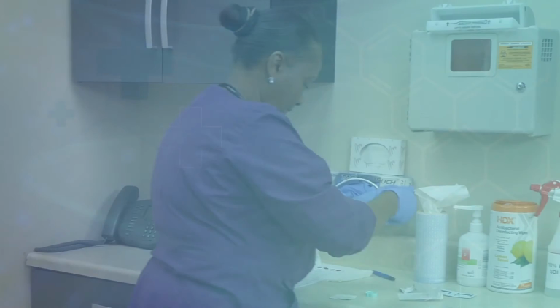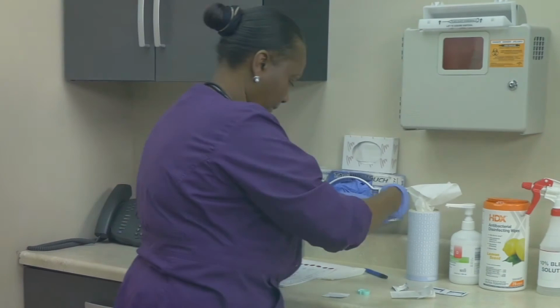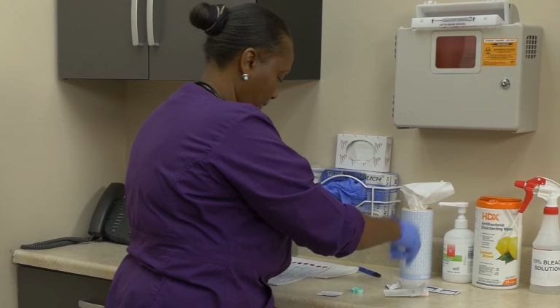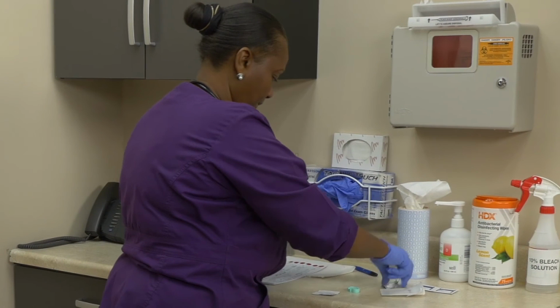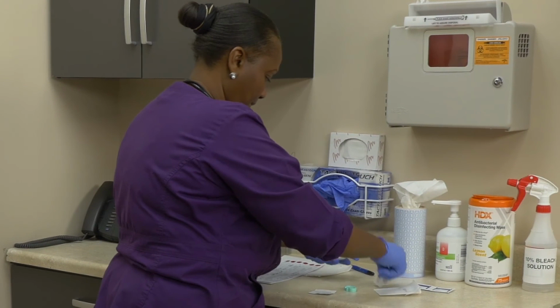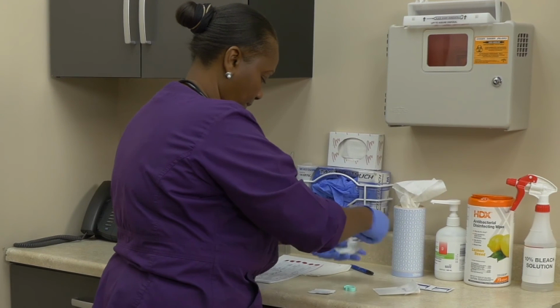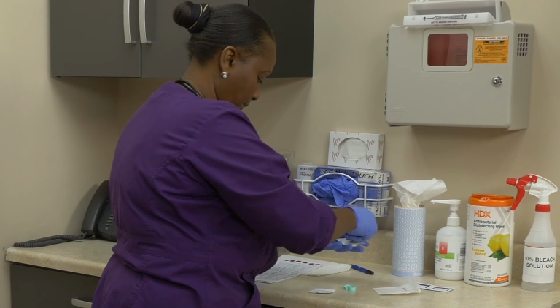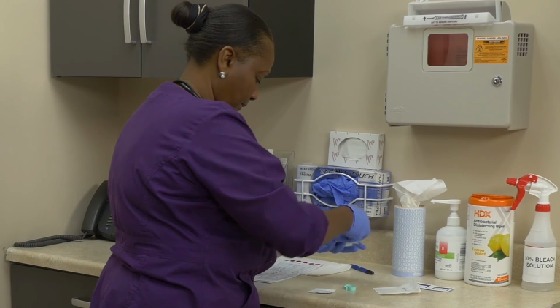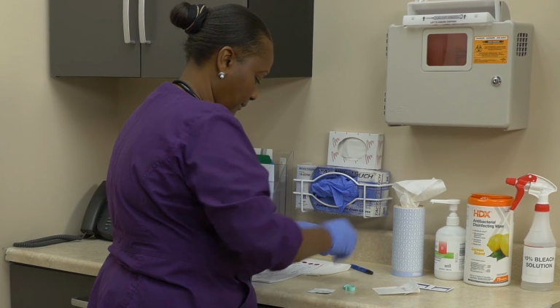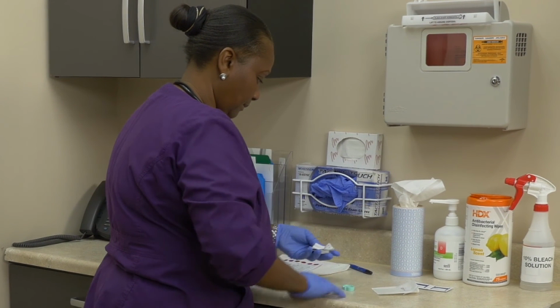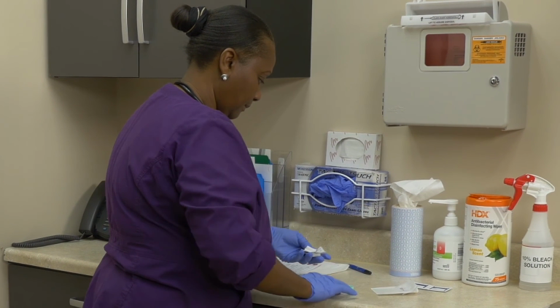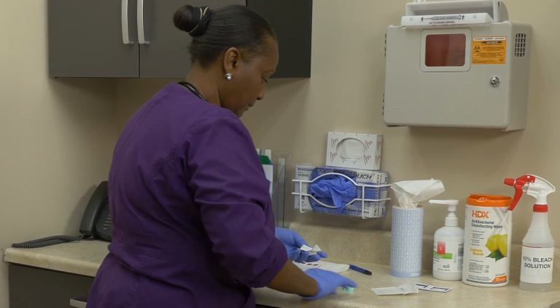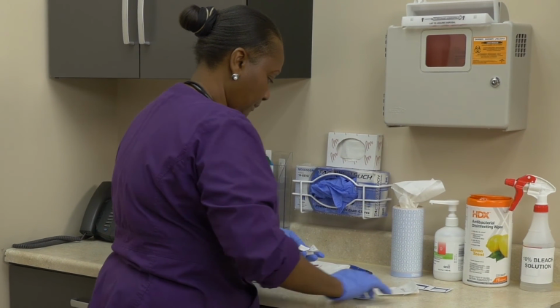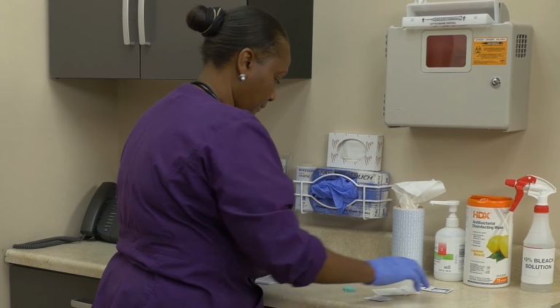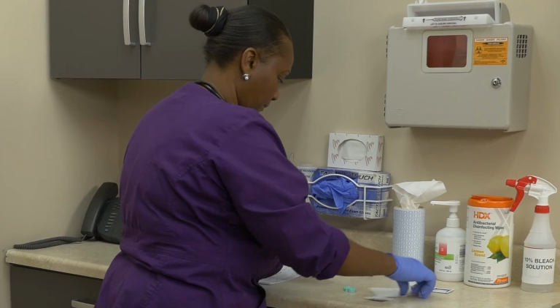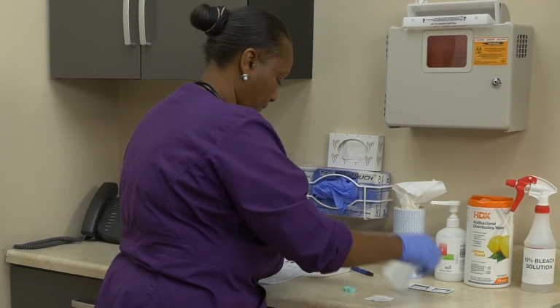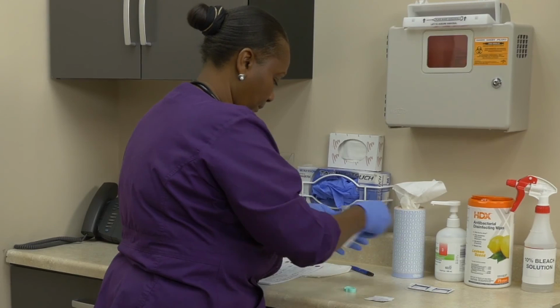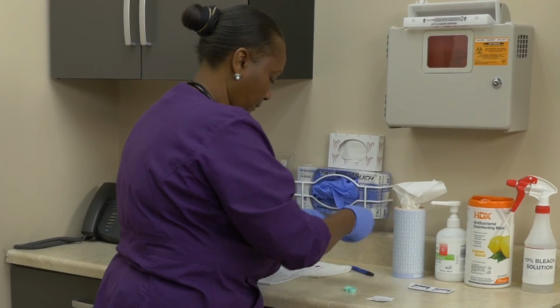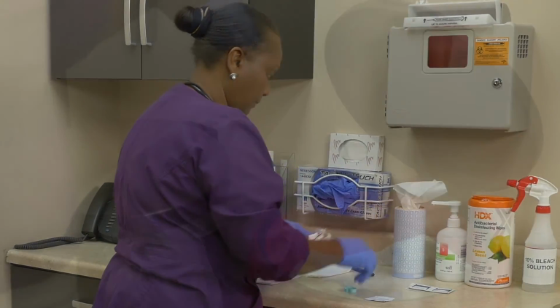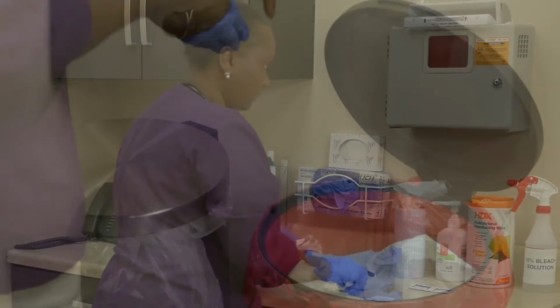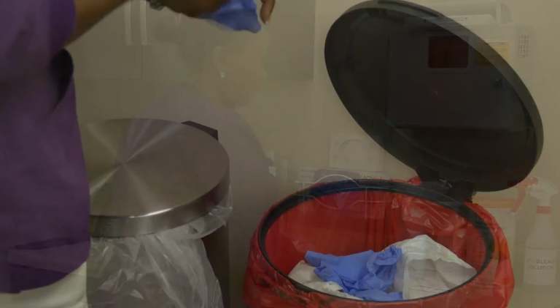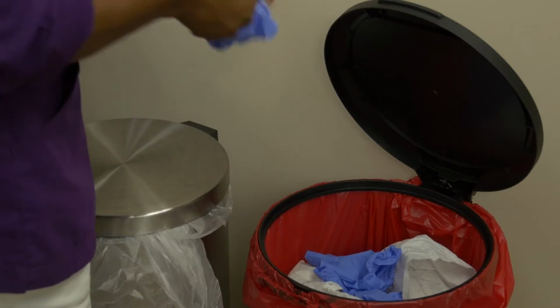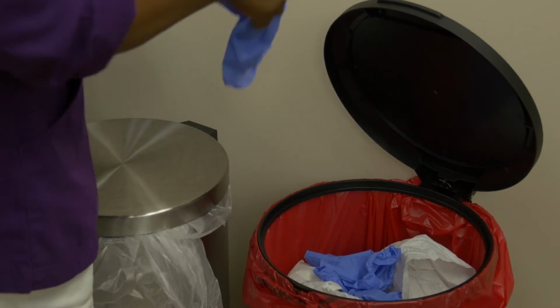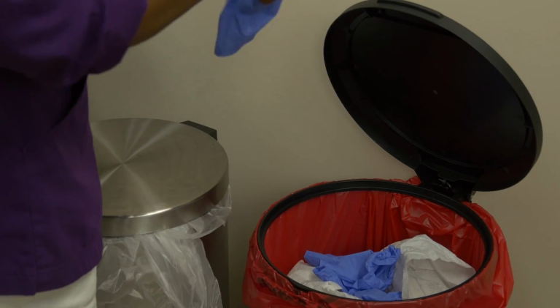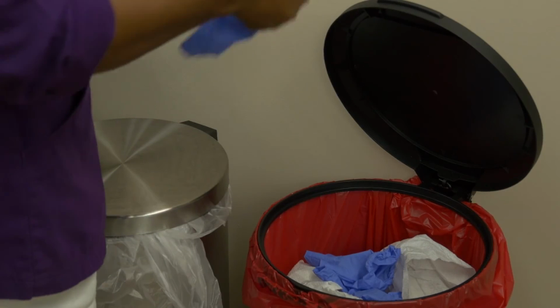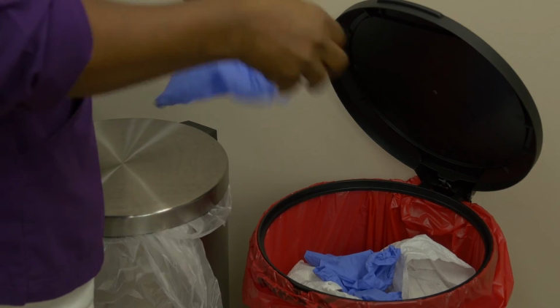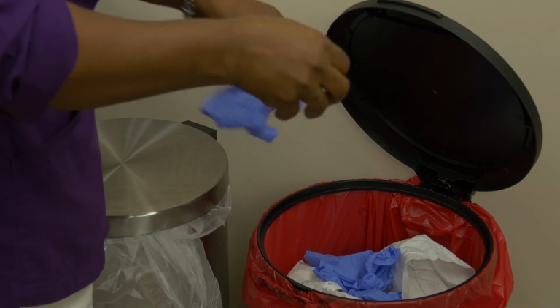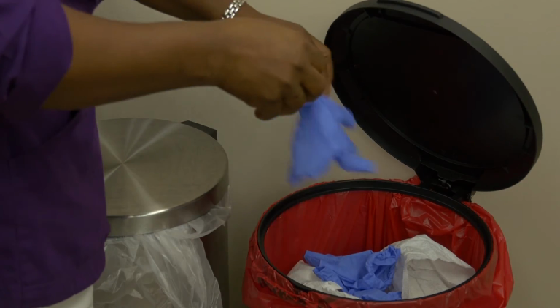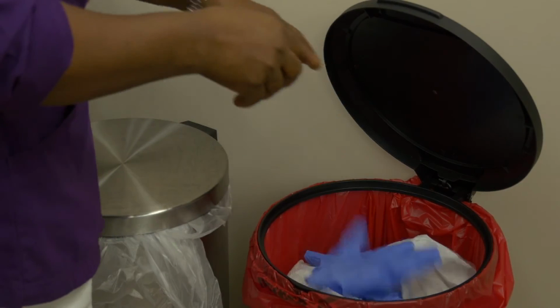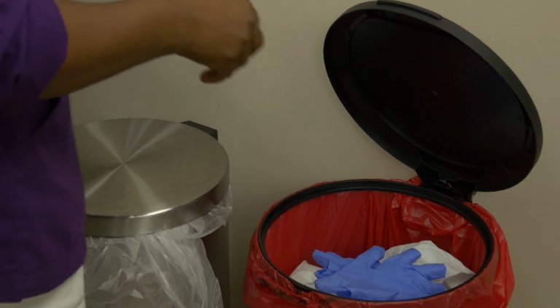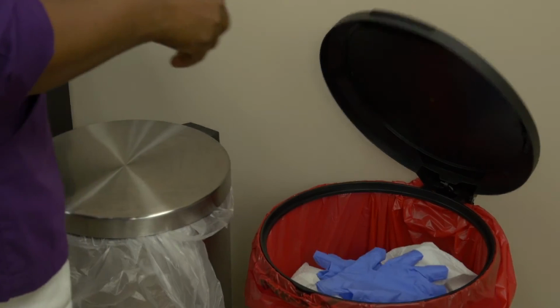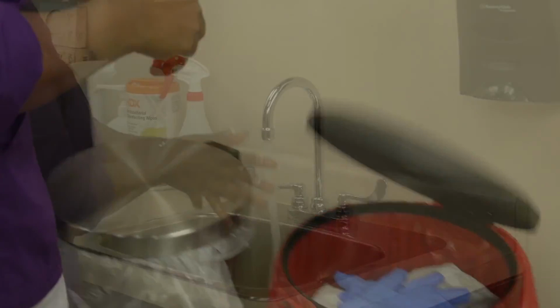Properly dispose of any waste. Remove your gloves and wash your hands.